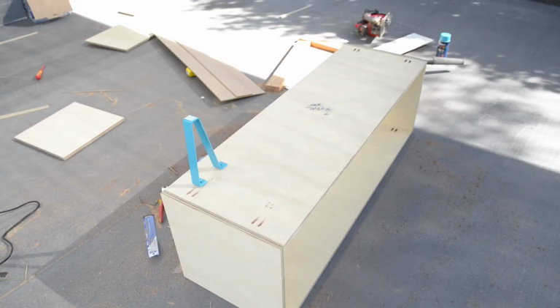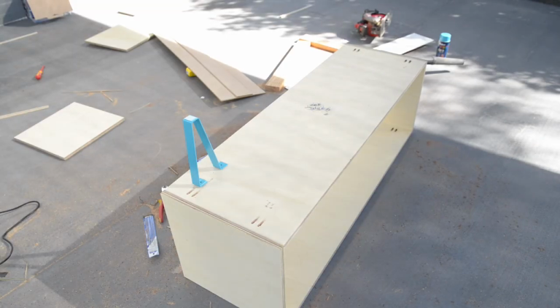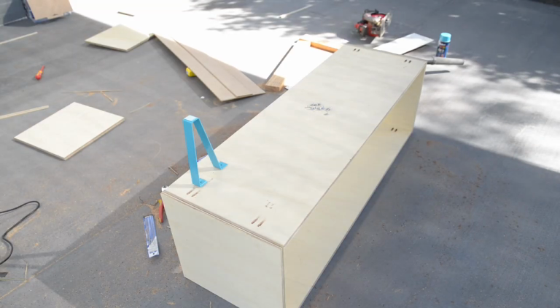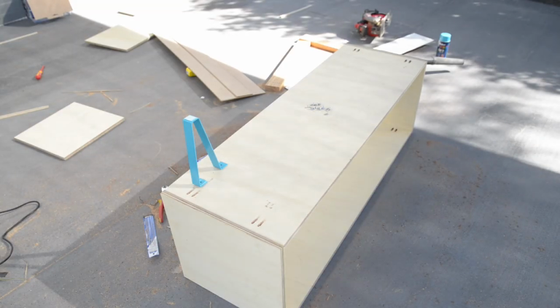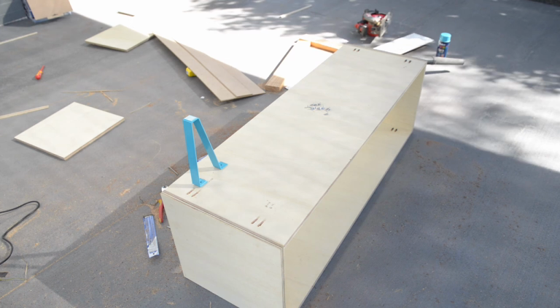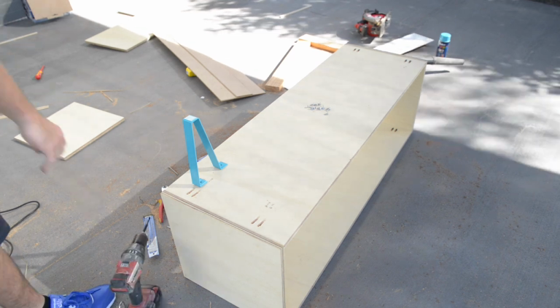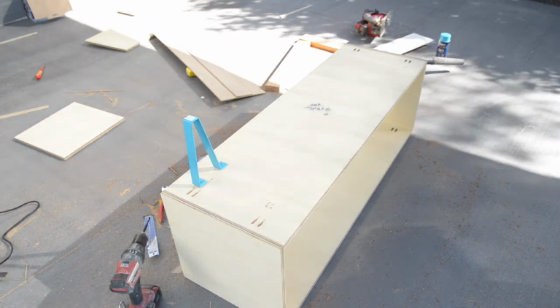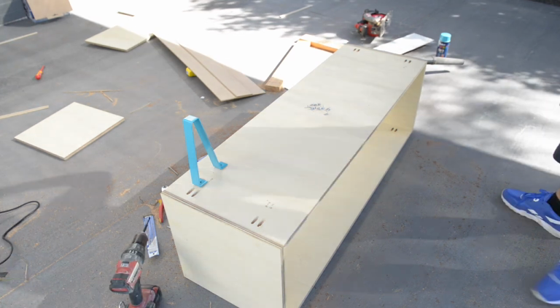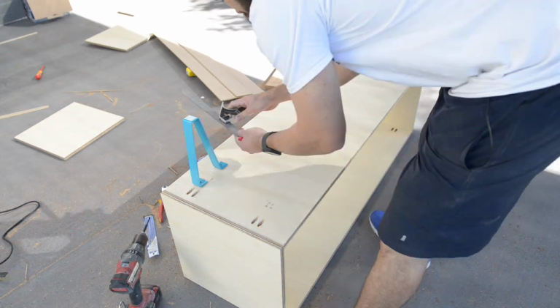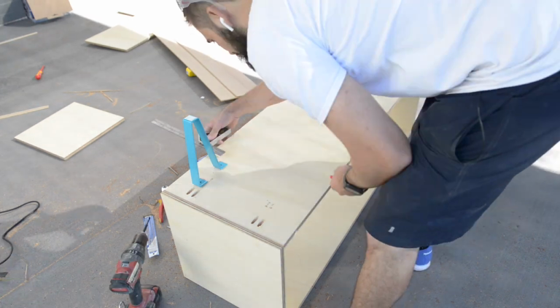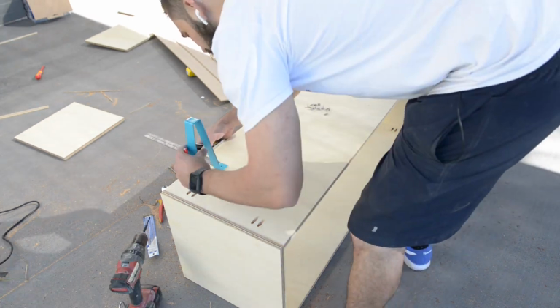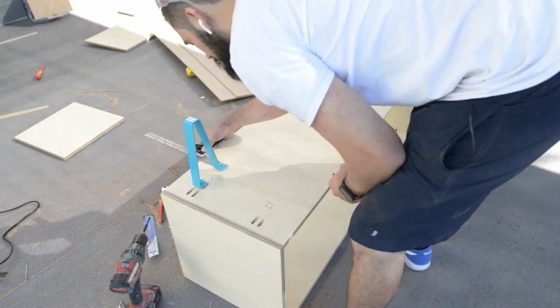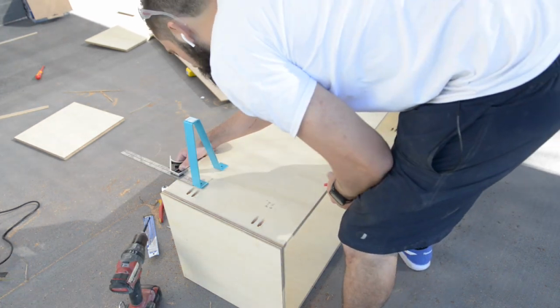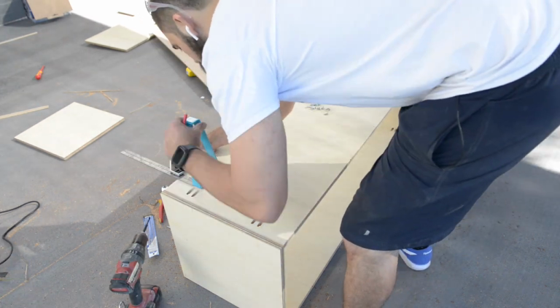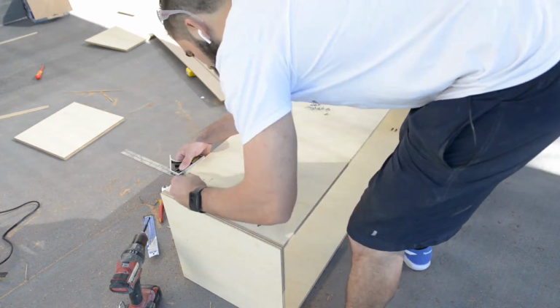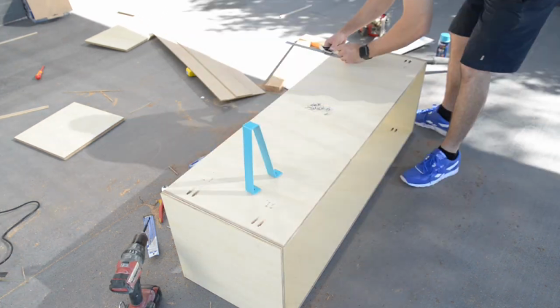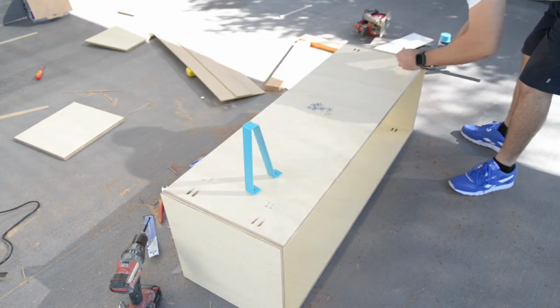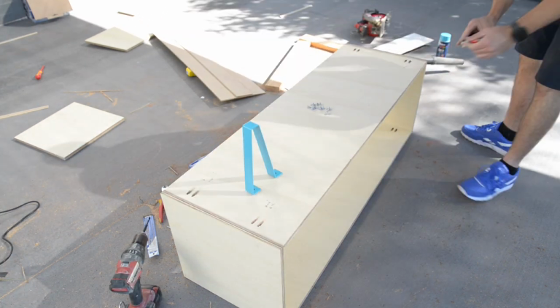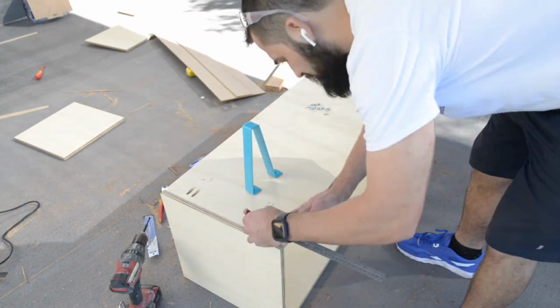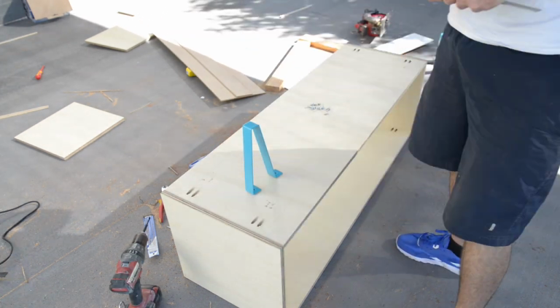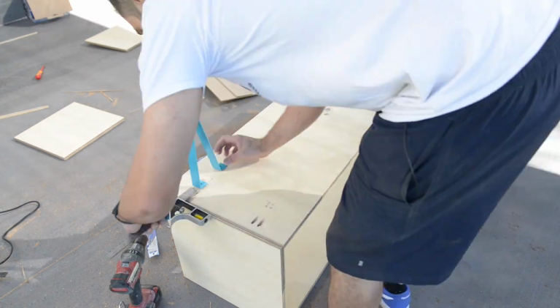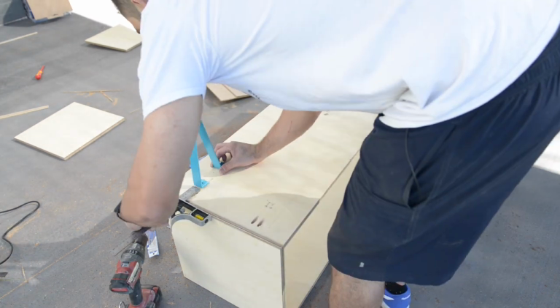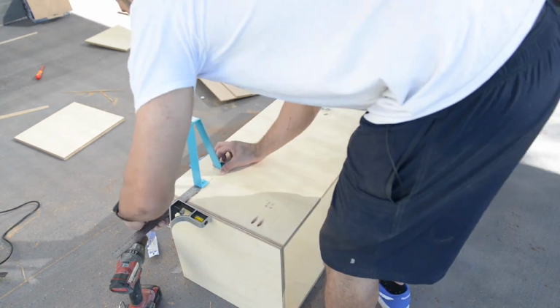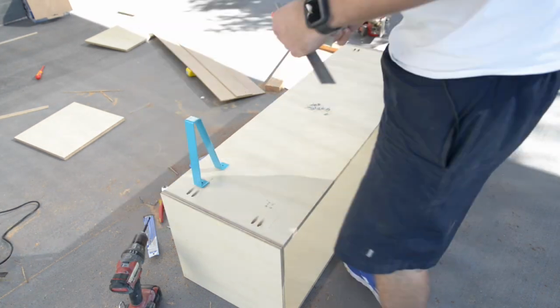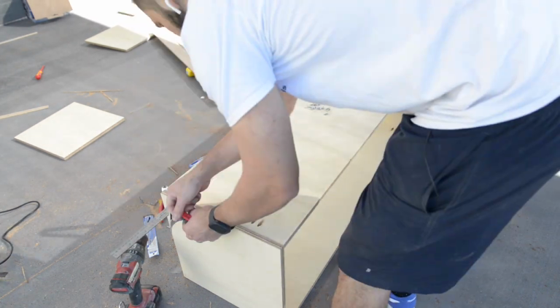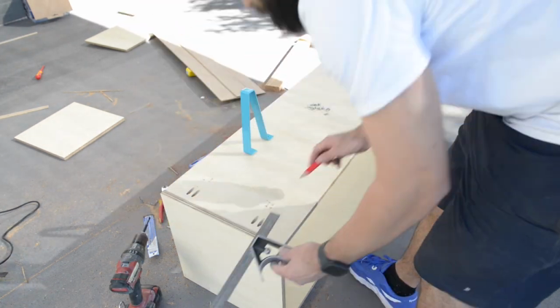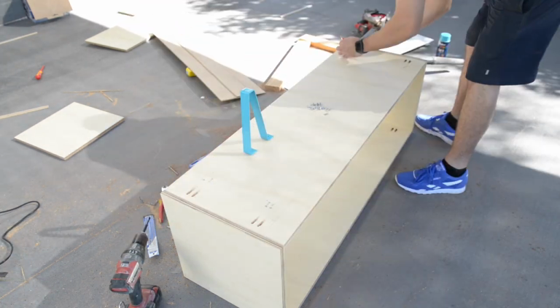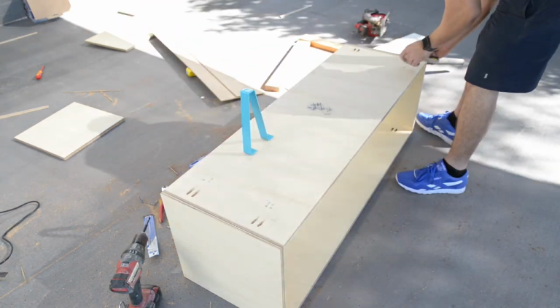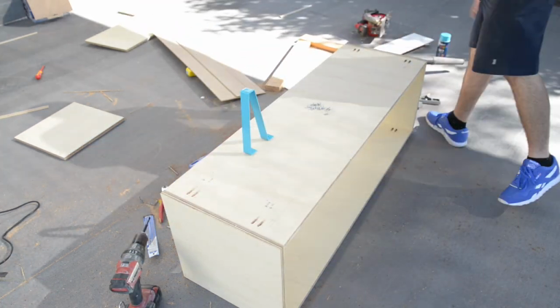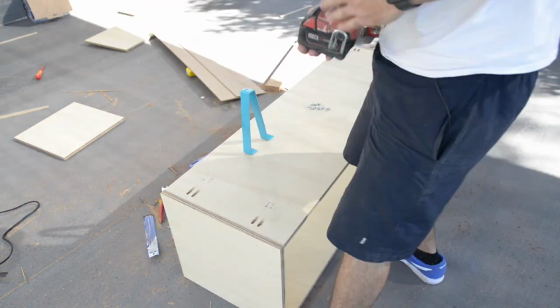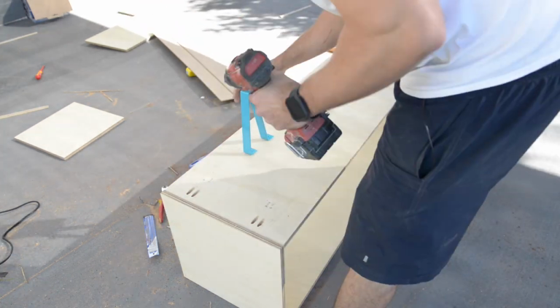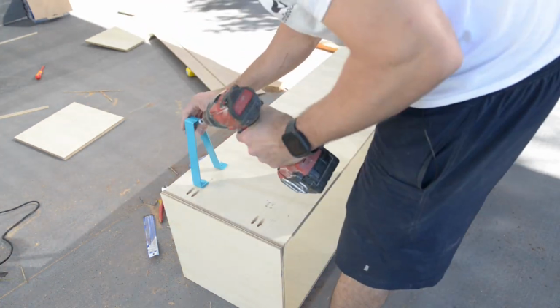I flipped the unit upside down and screwed on the legs, making sure that they were all the same distances from the corners.